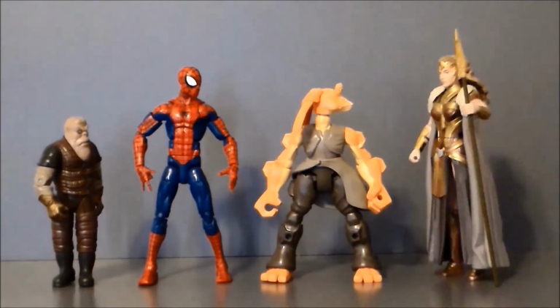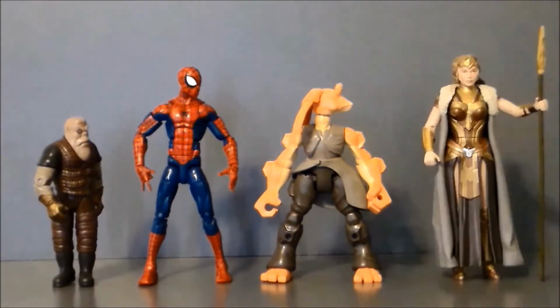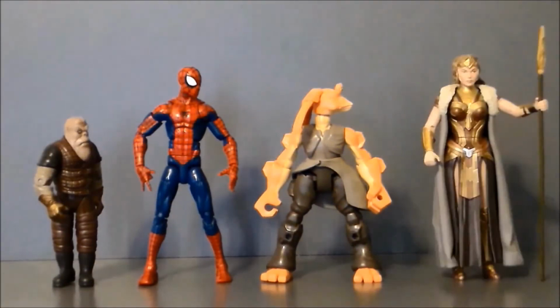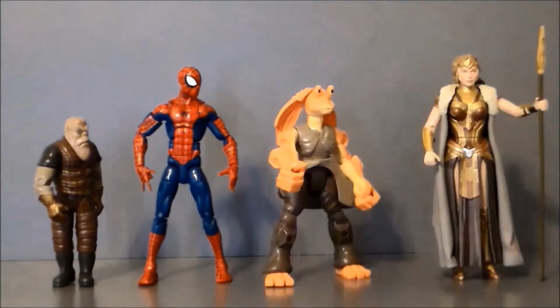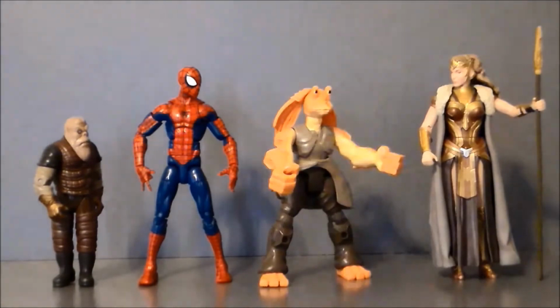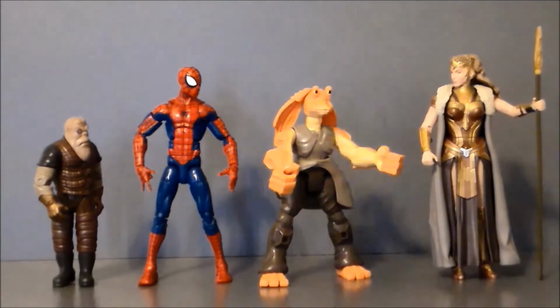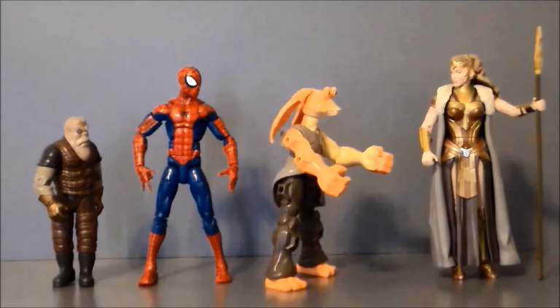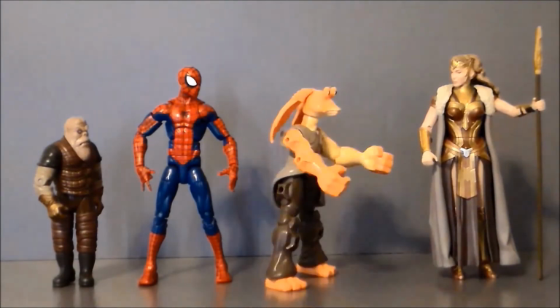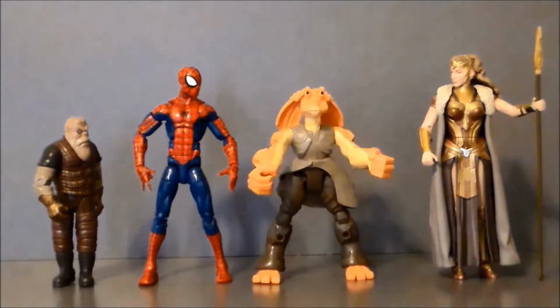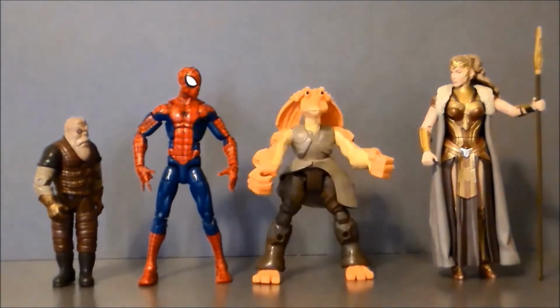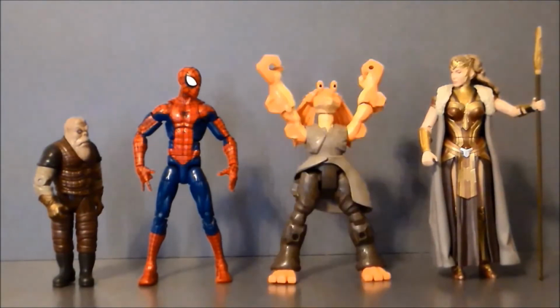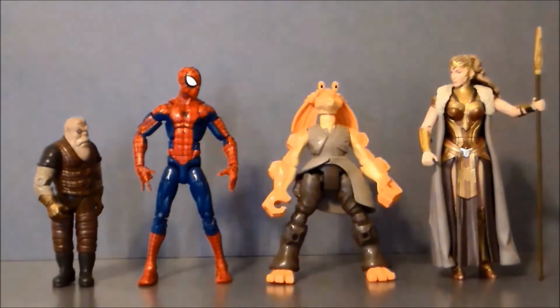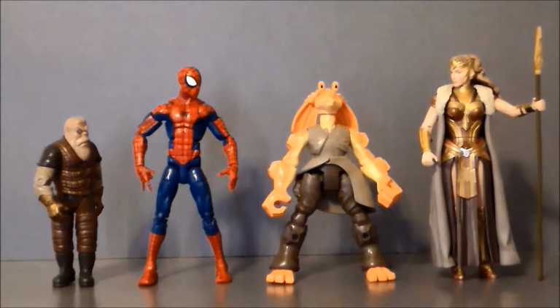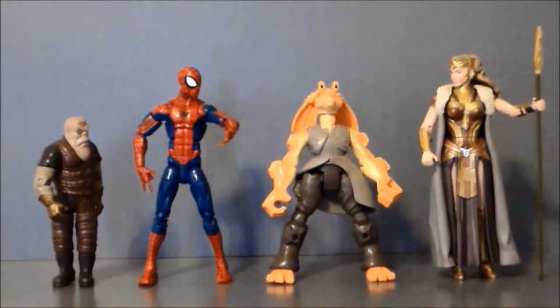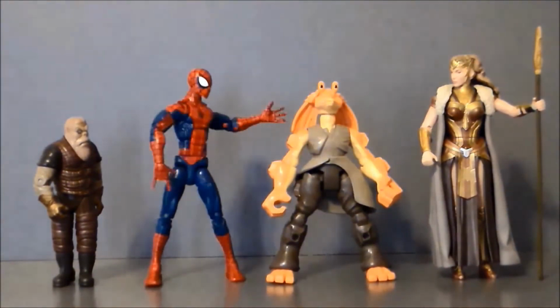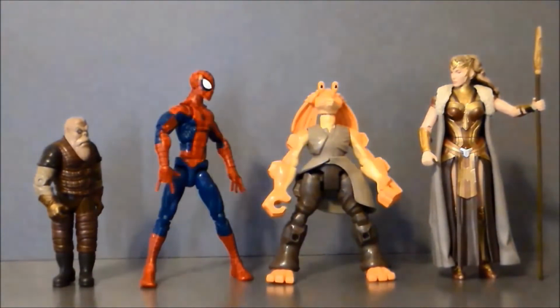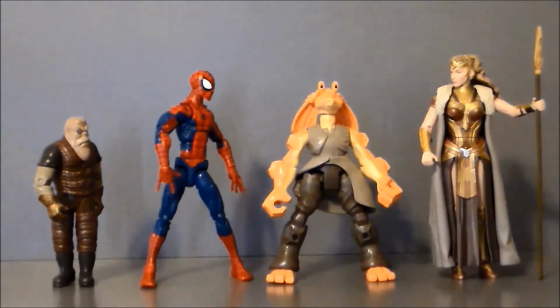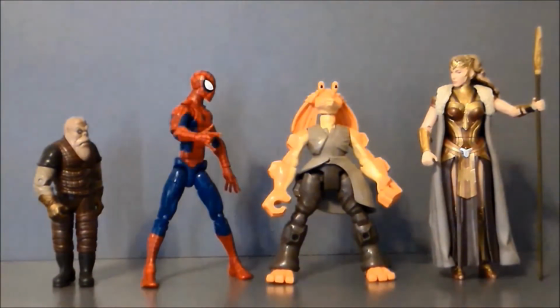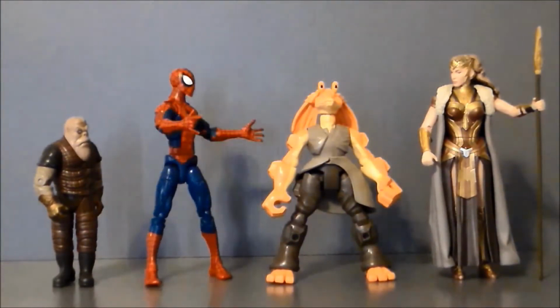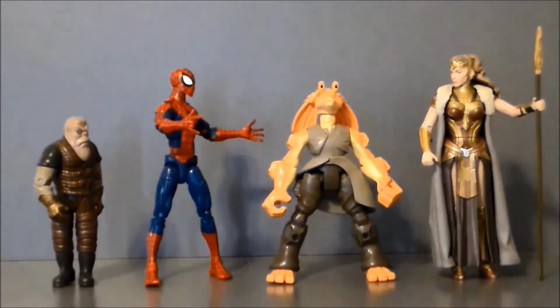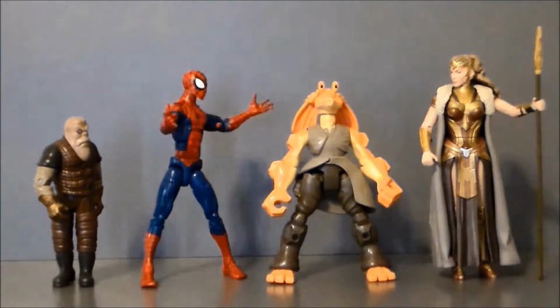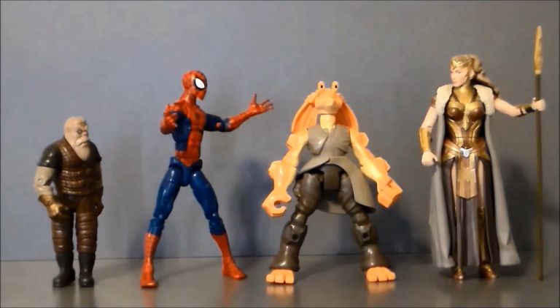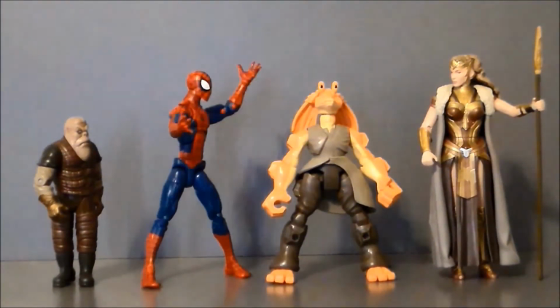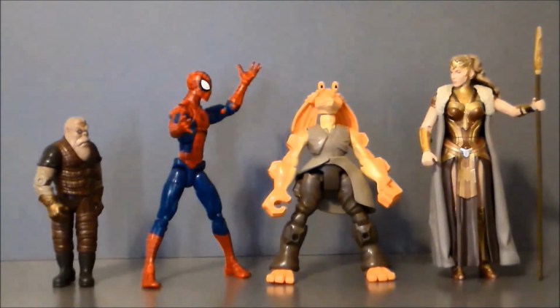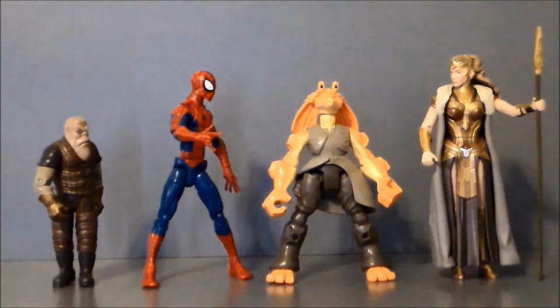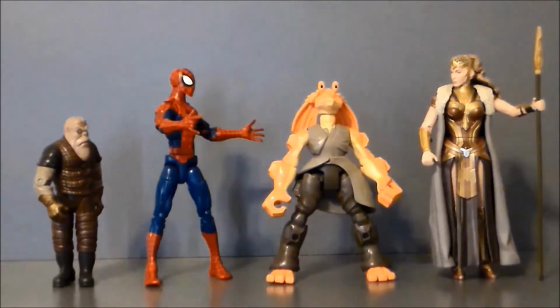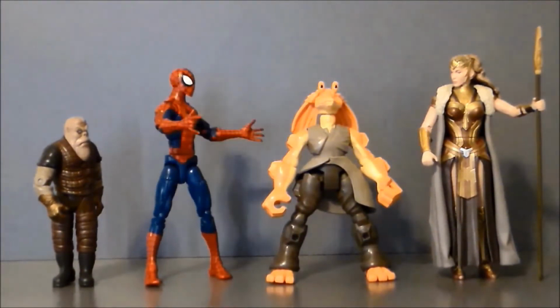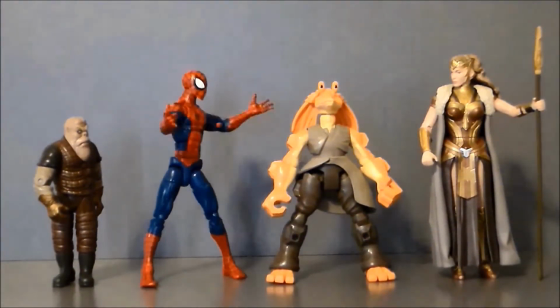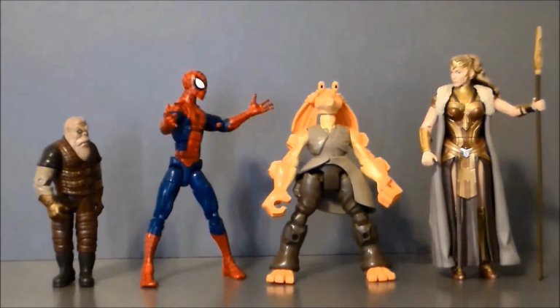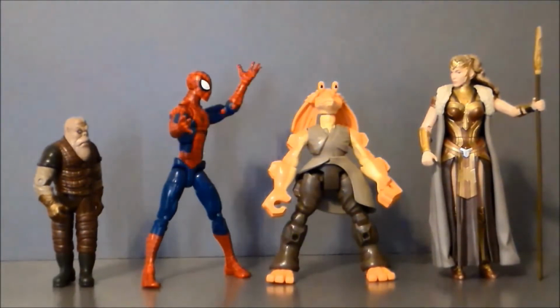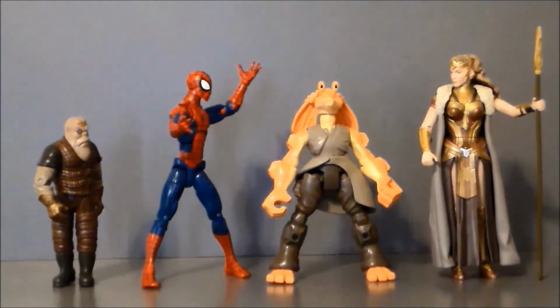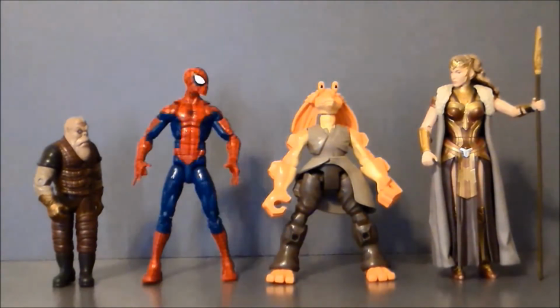Oh hey, Wonder Woman — you should look older. That's not Wonder Woman, it's her mom, the queen.